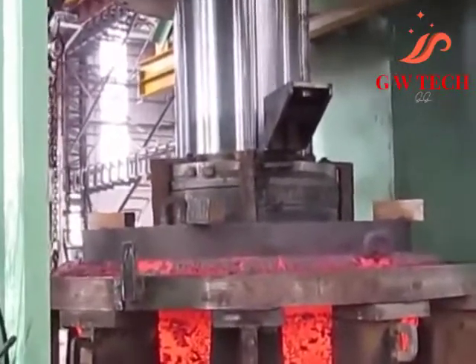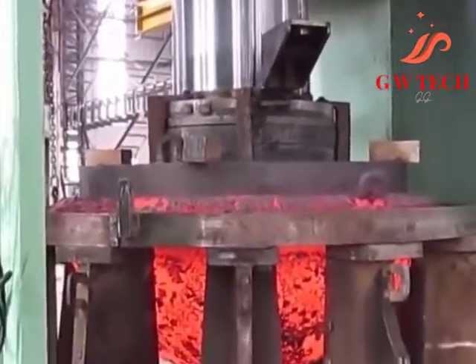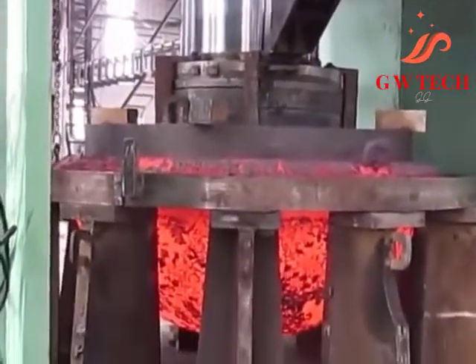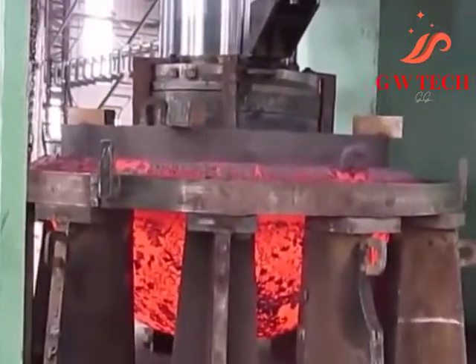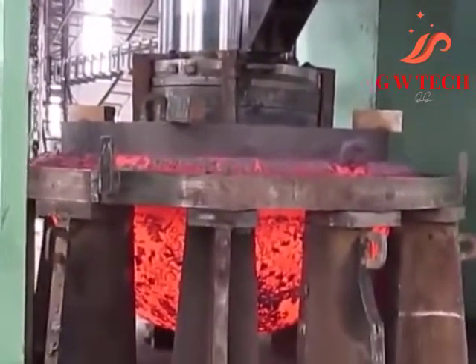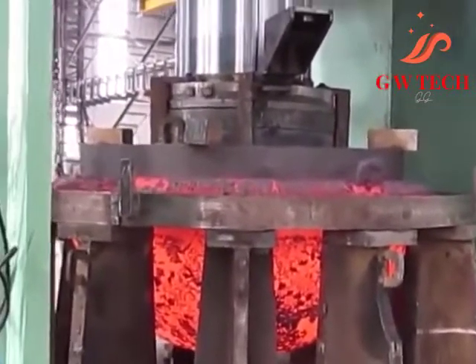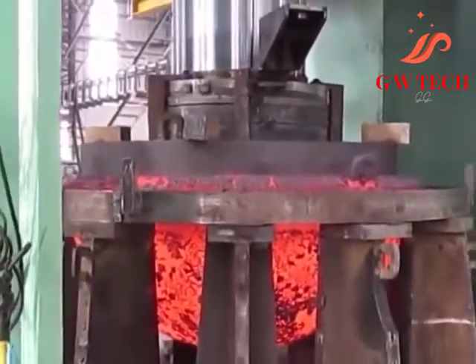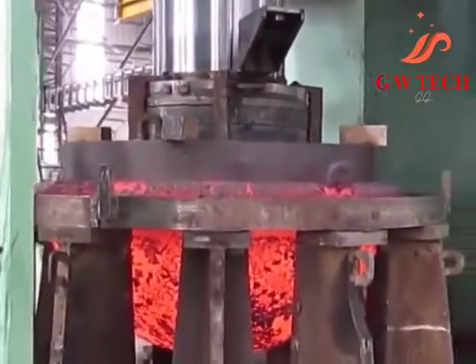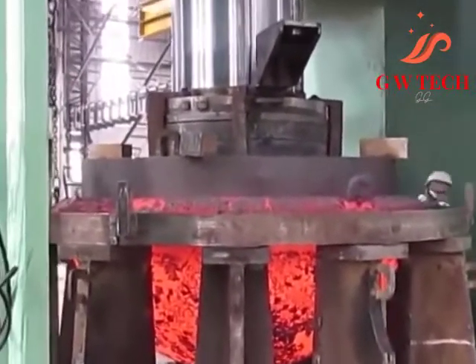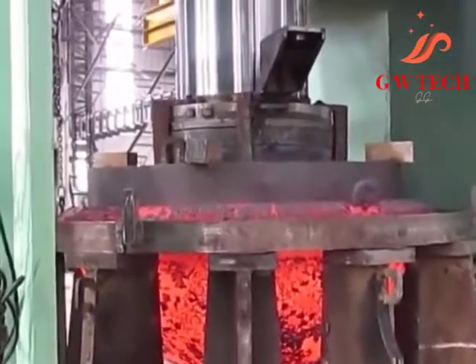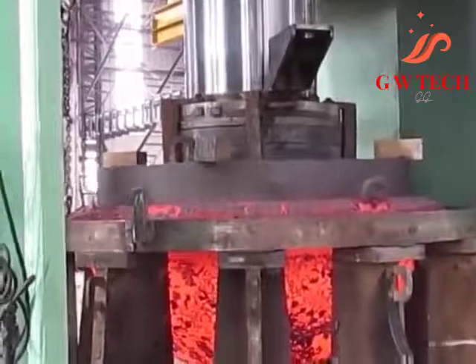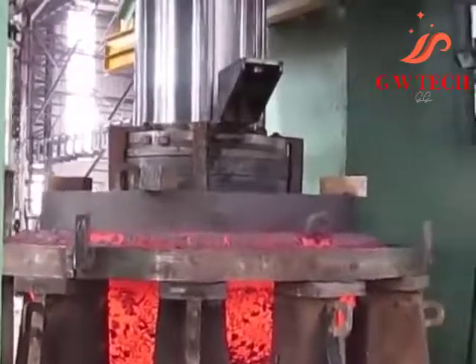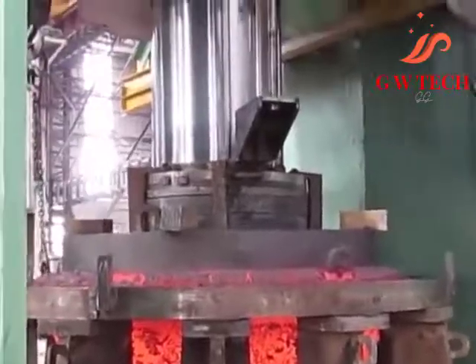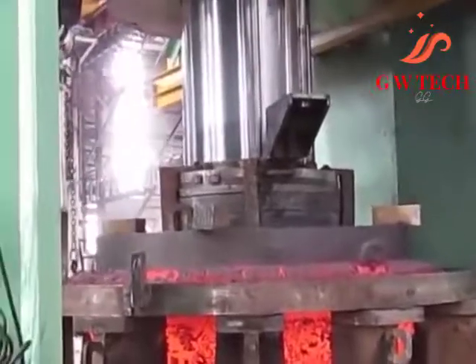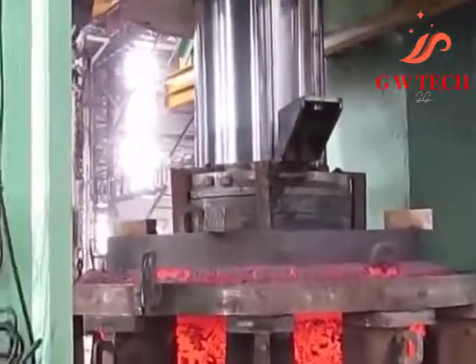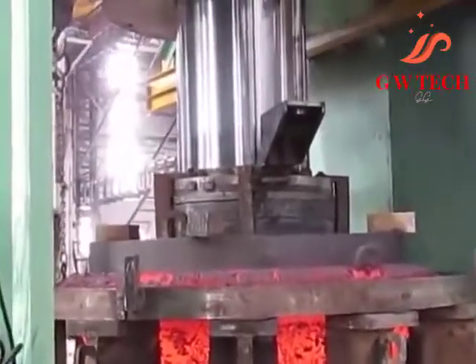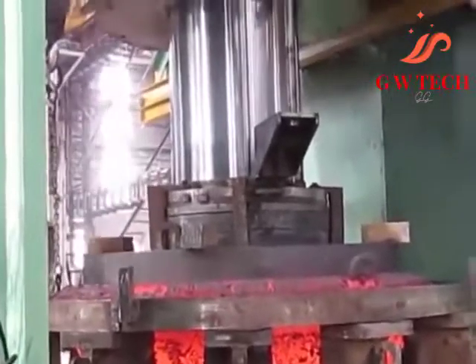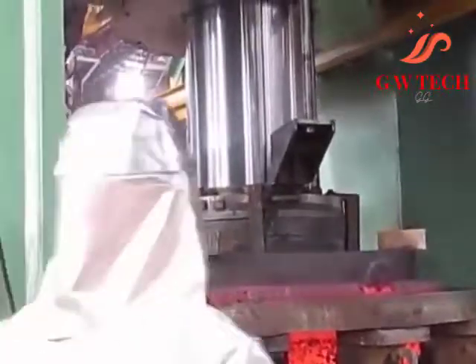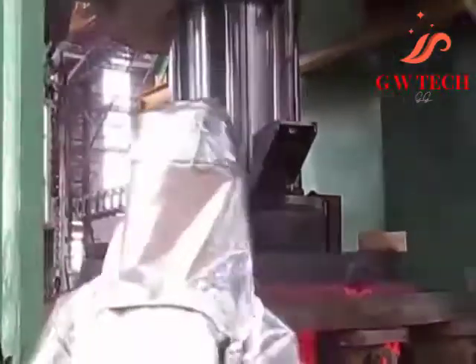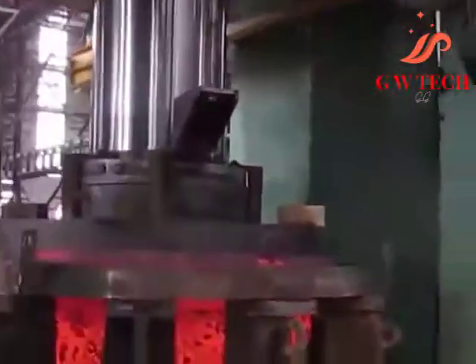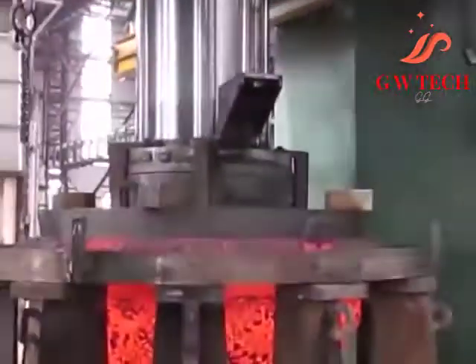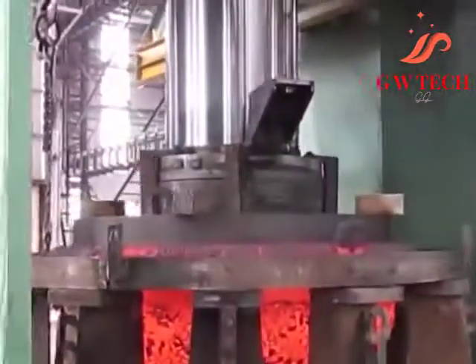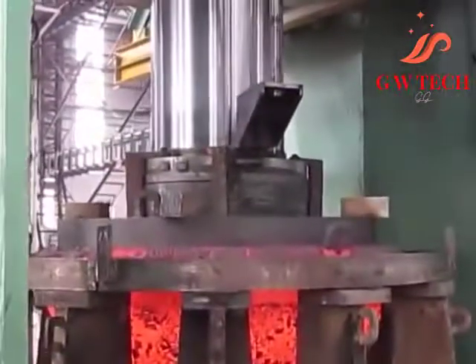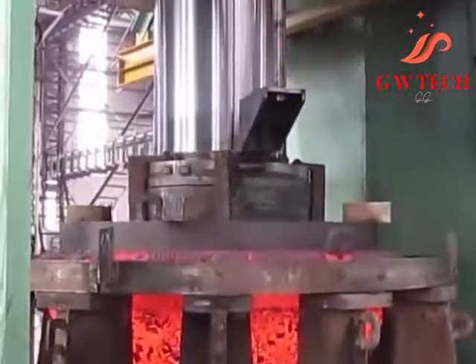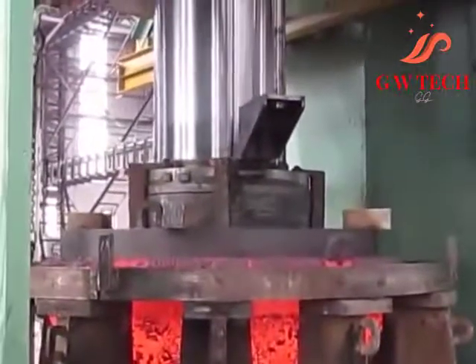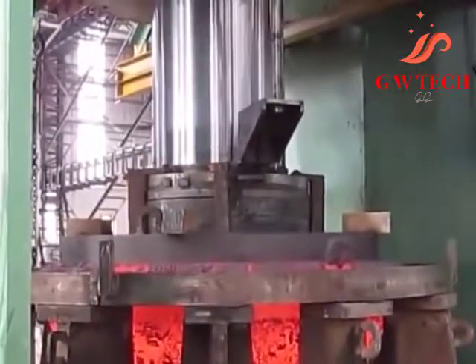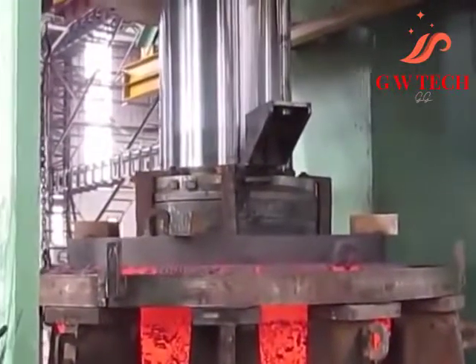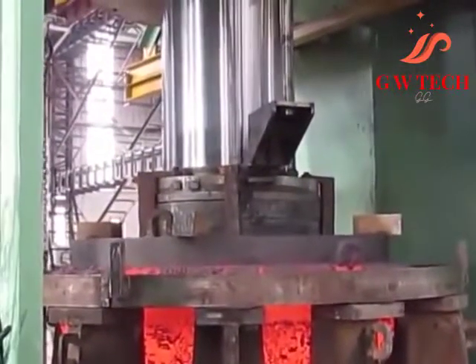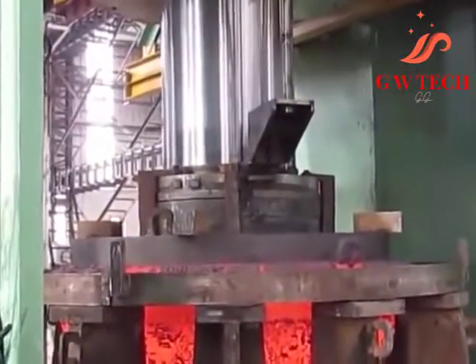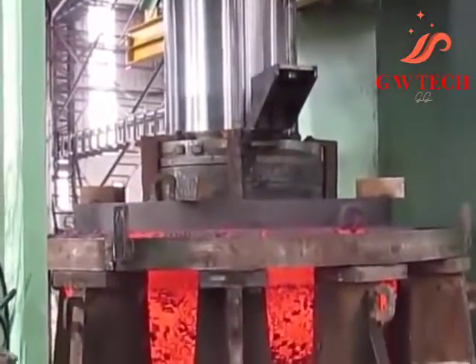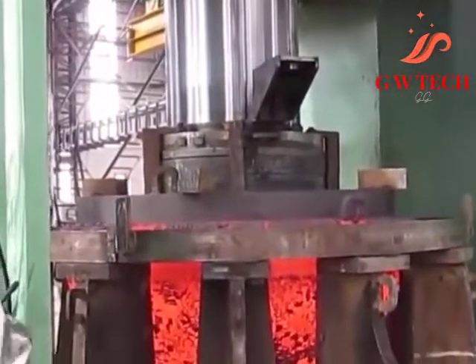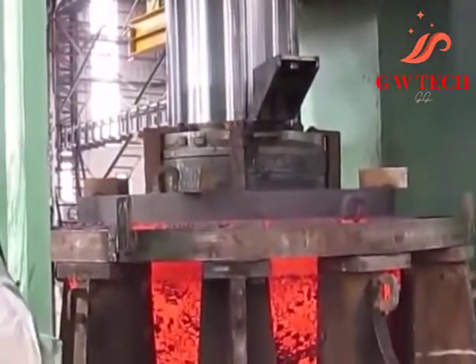Common open die forging products include: rolling rings, mandrel rings, shafting and bars, discs, crane hooks, and step shapes.